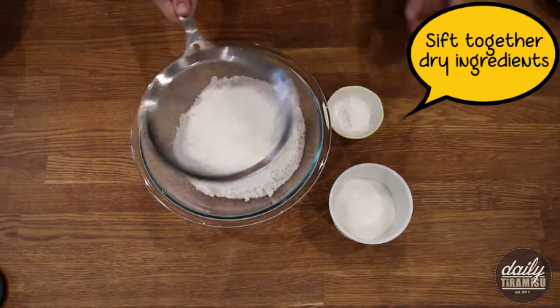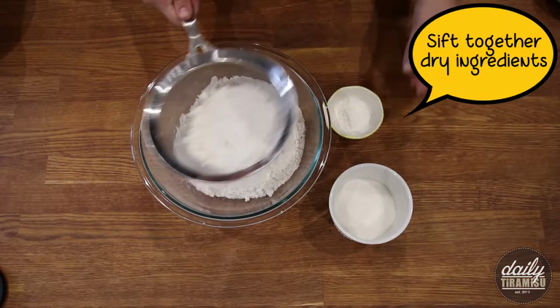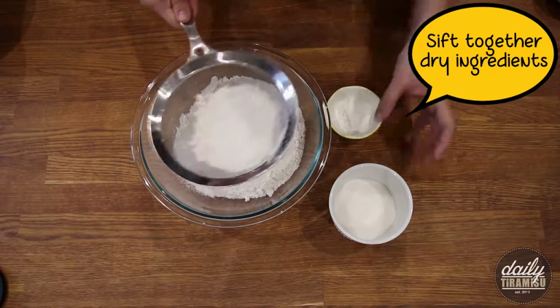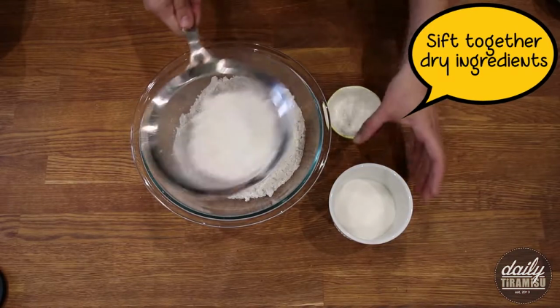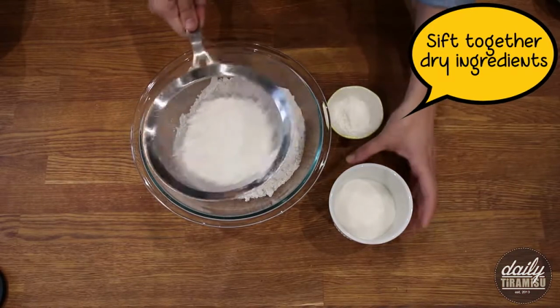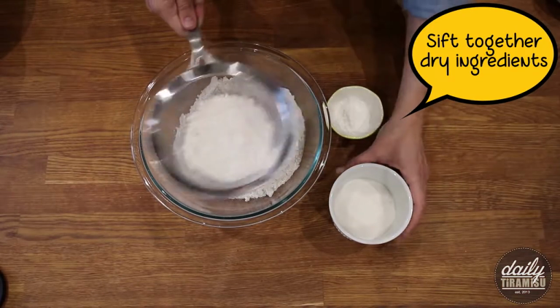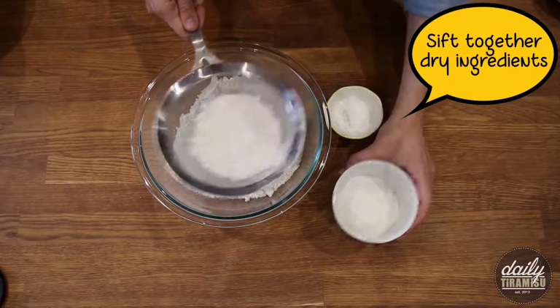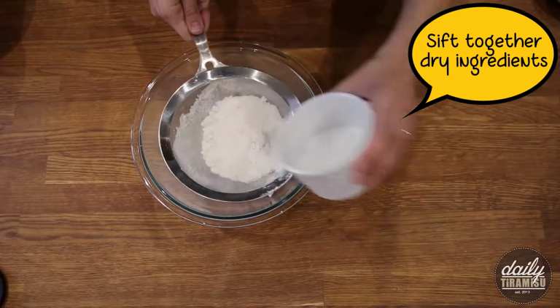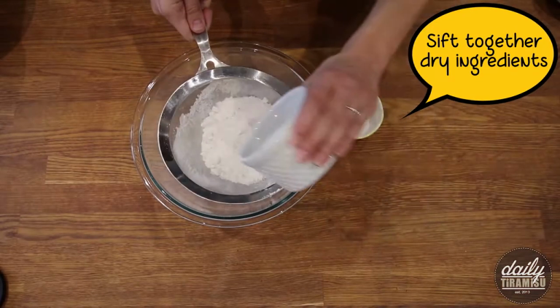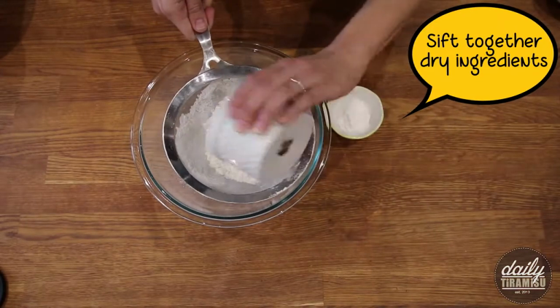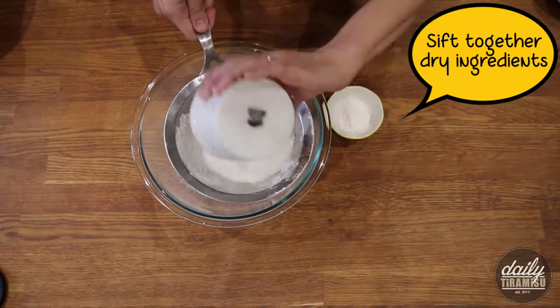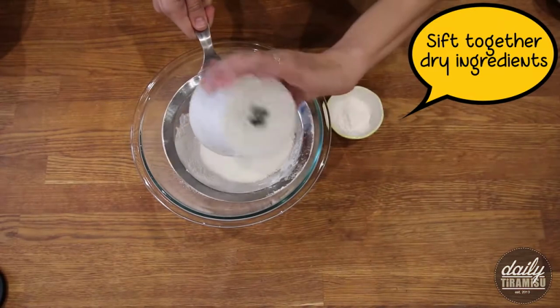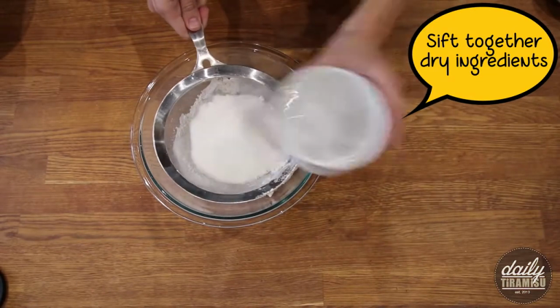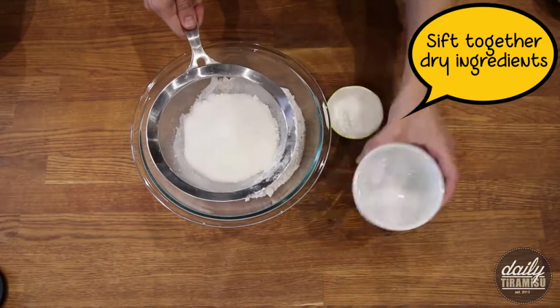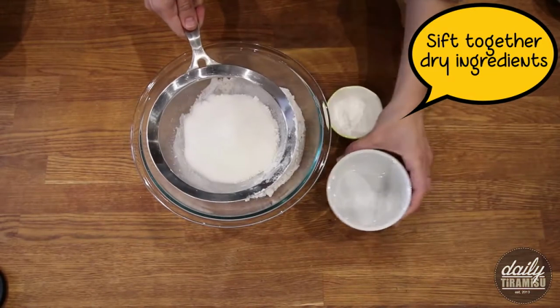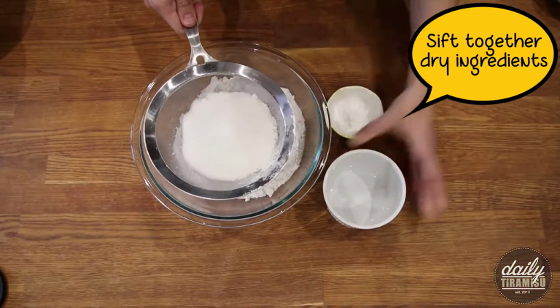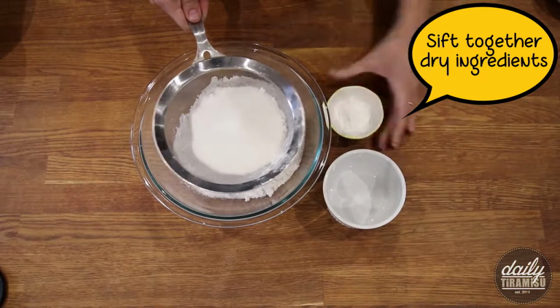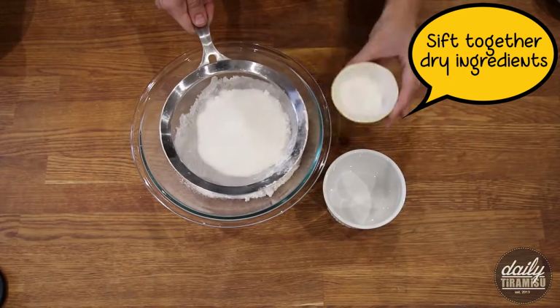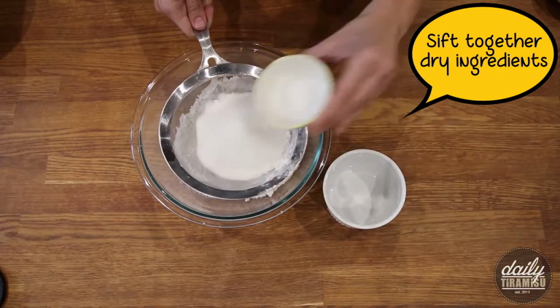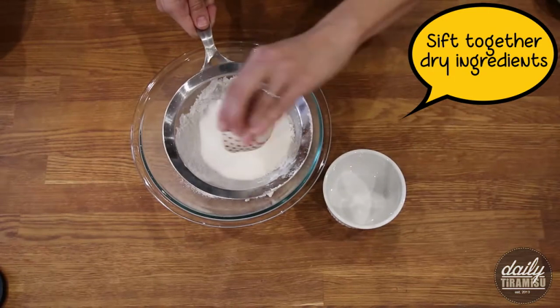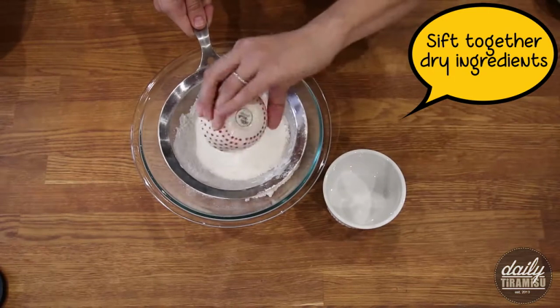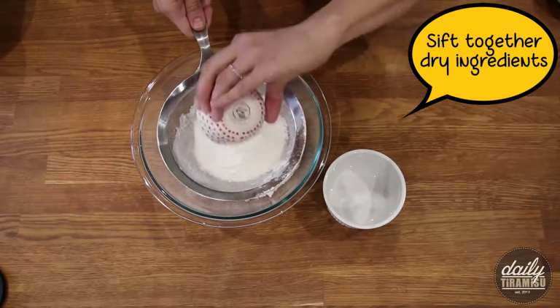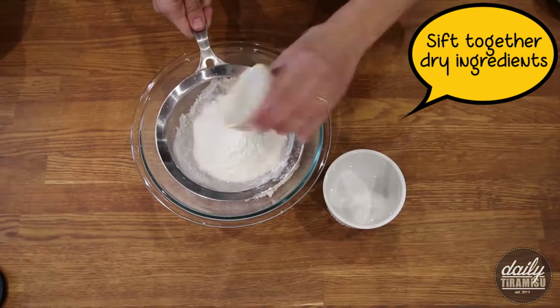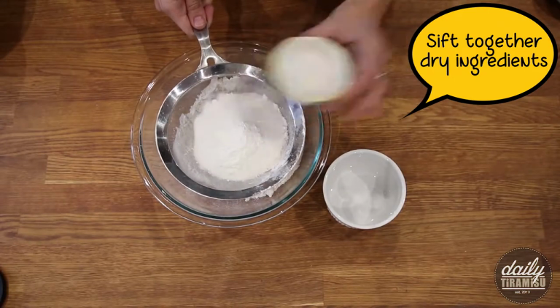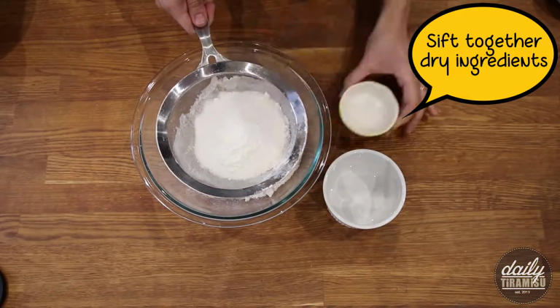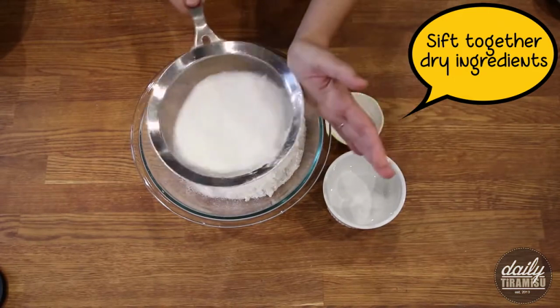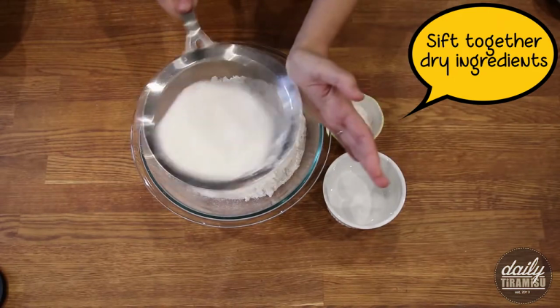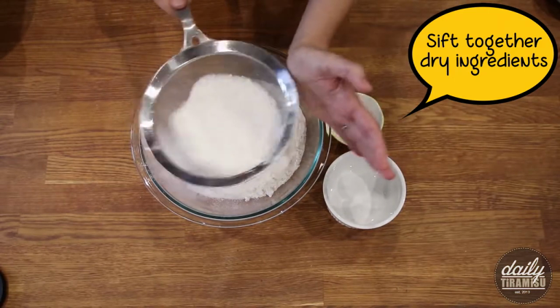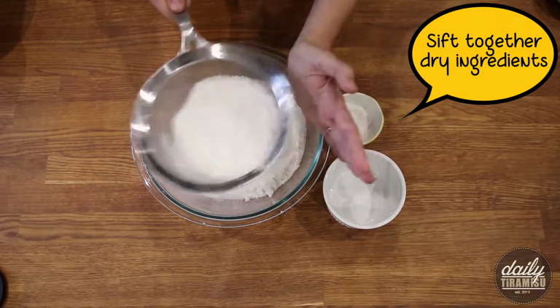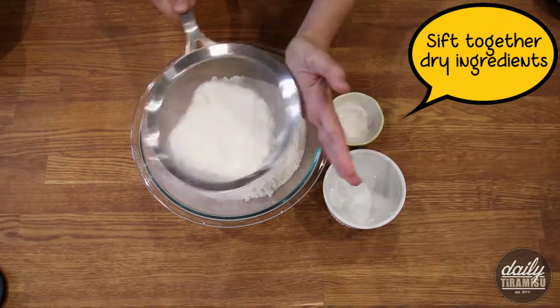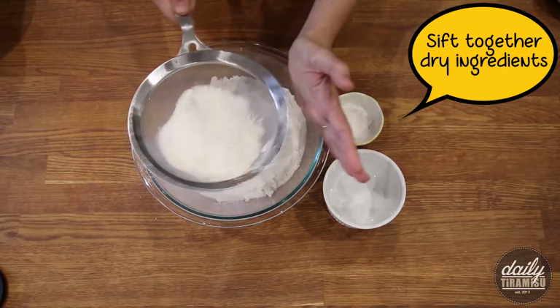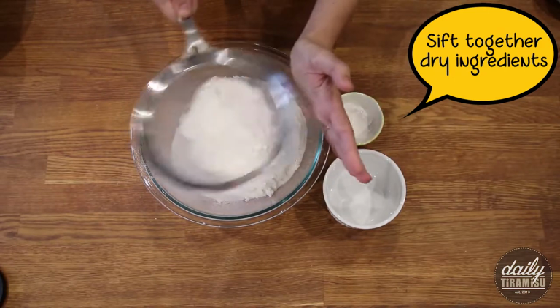Next, I'm going to sift together my flour, sugar, and baking powder.